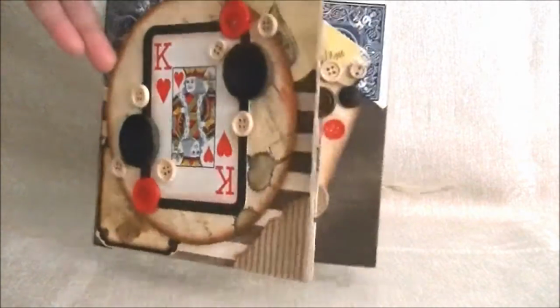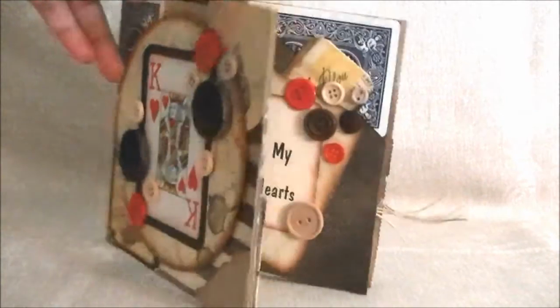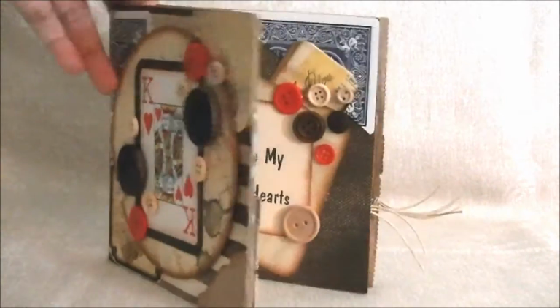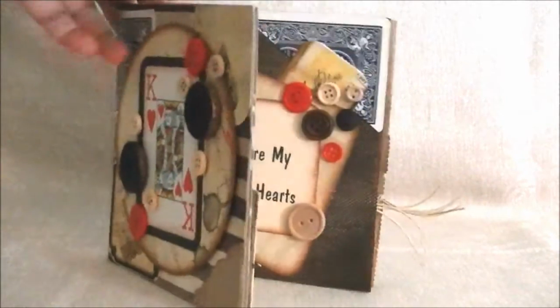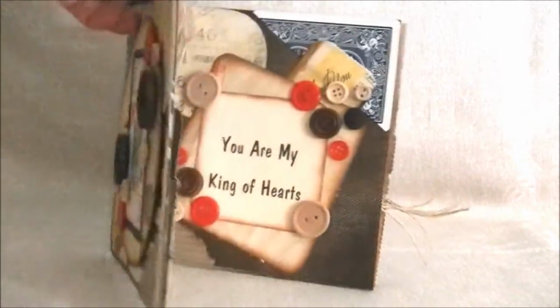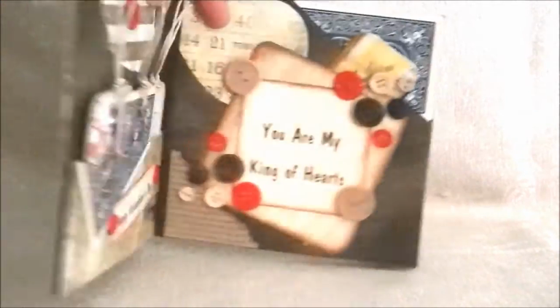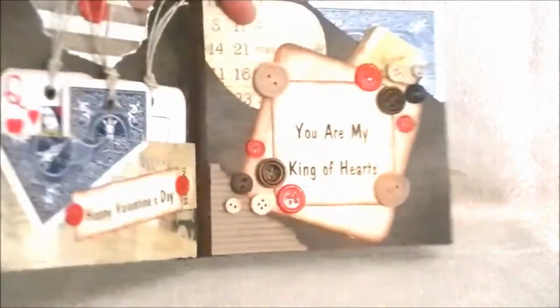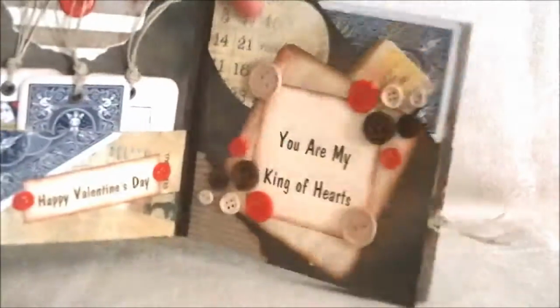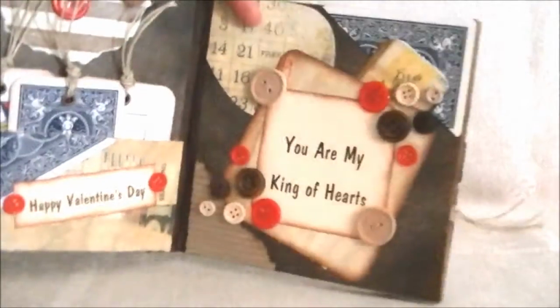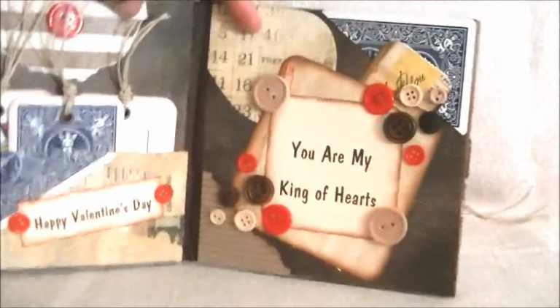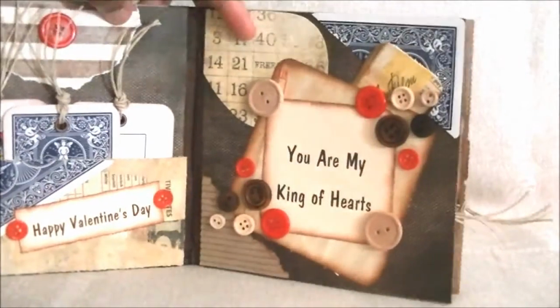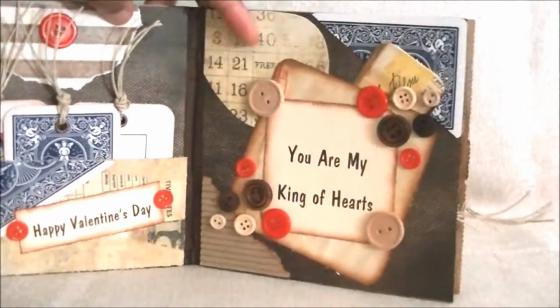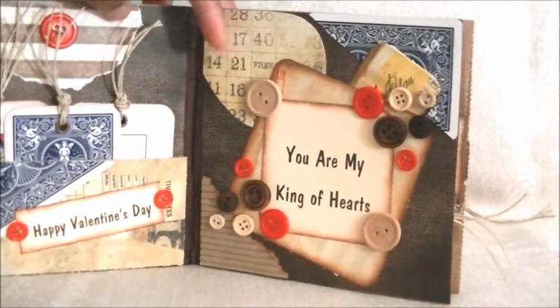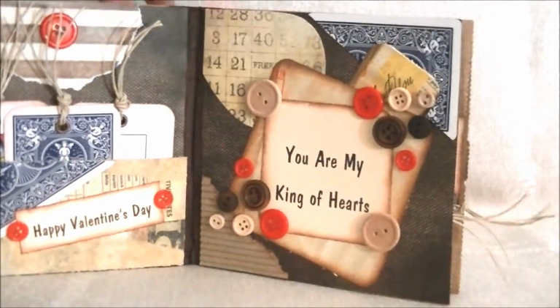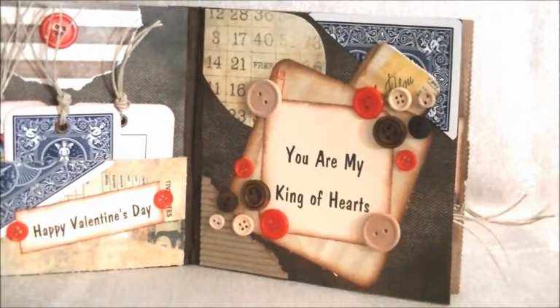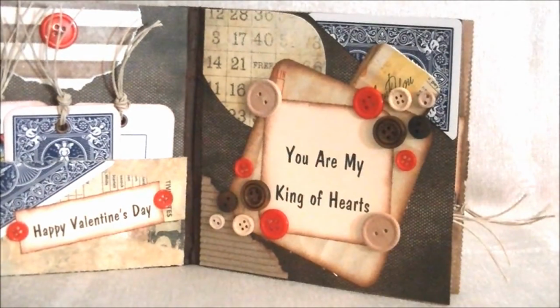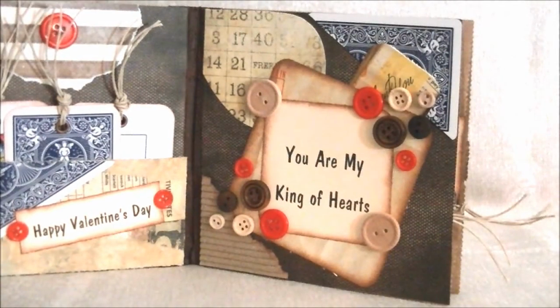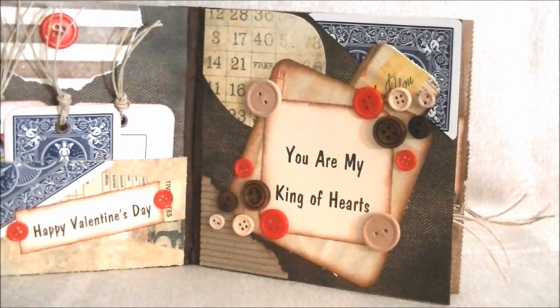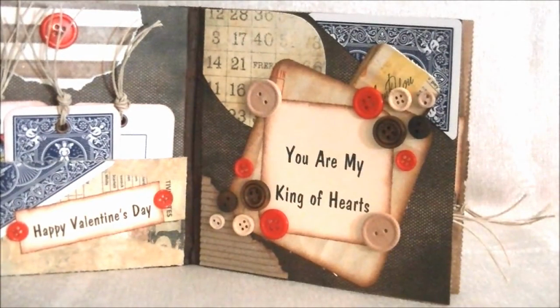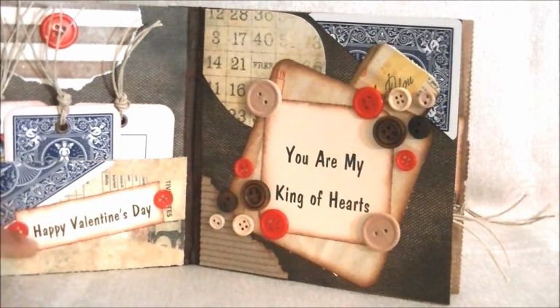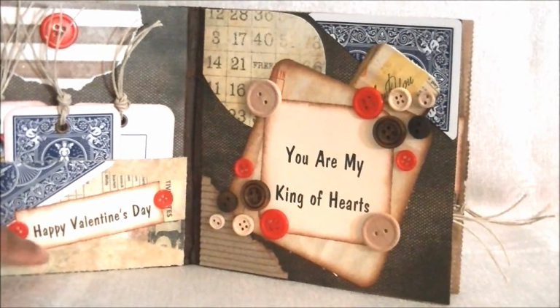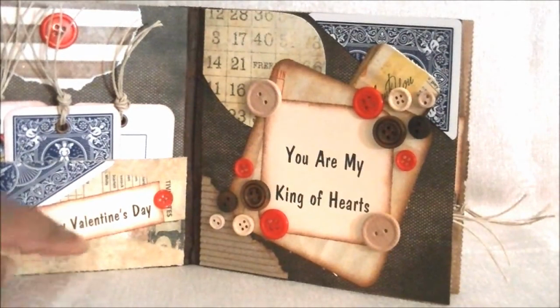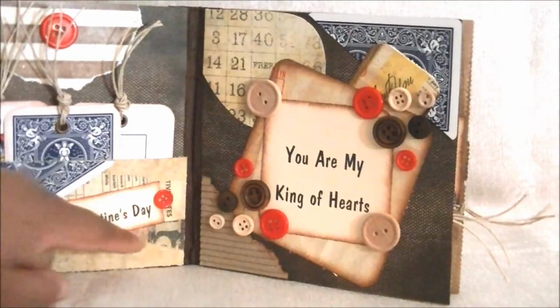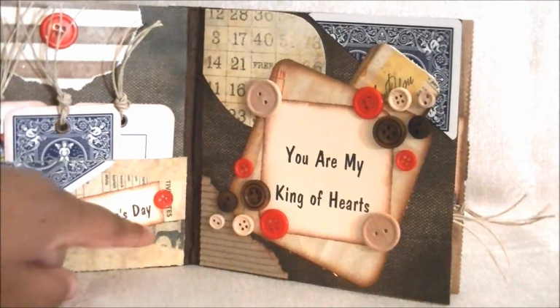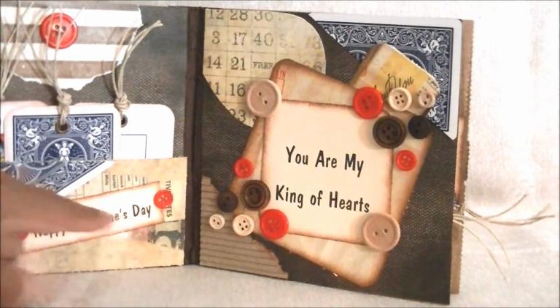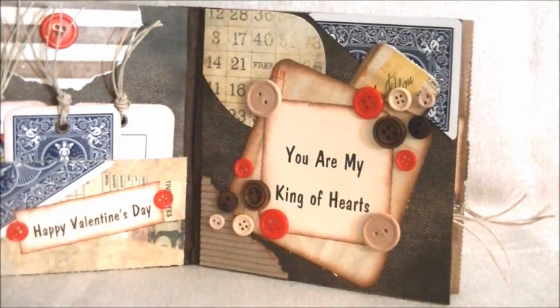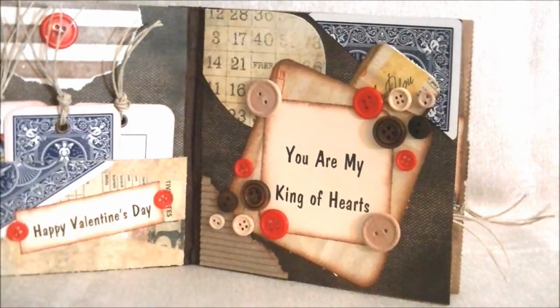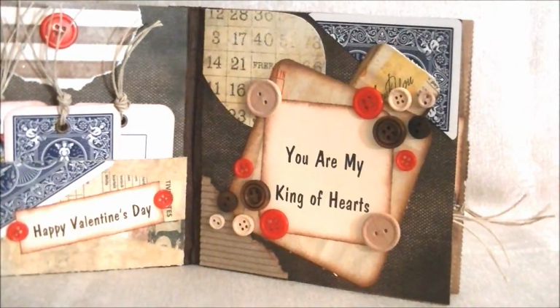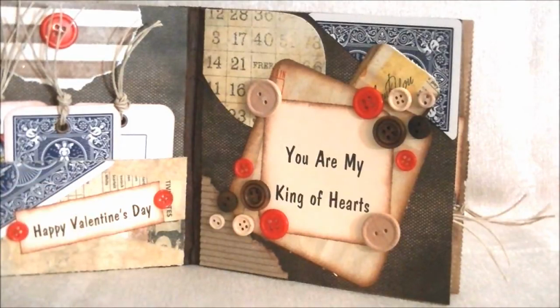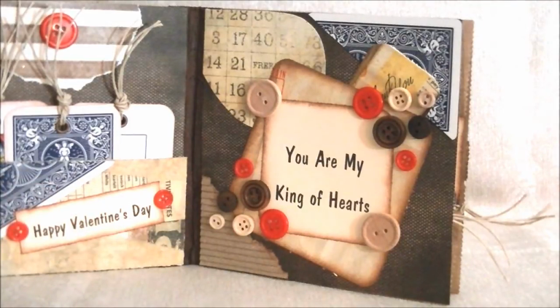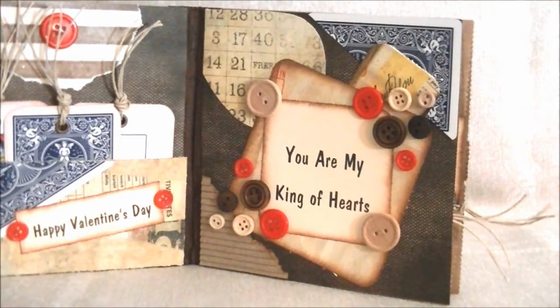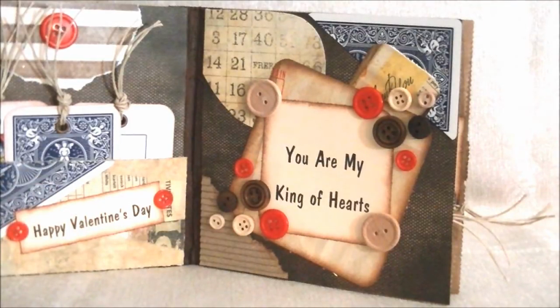Now, in the inside — here's the inside — and it says Happy Valentine's Day.